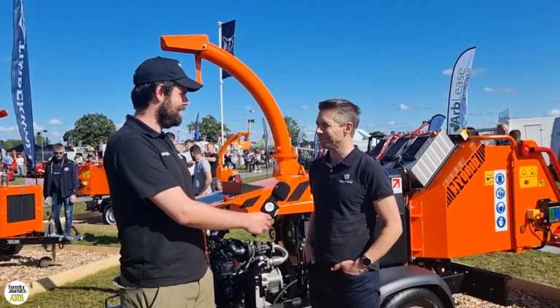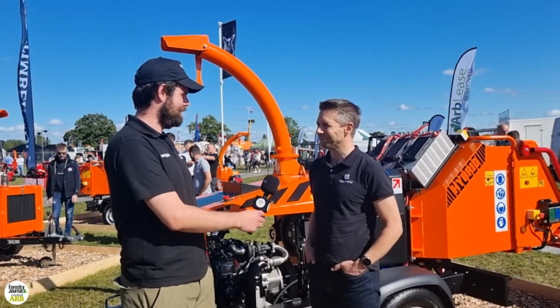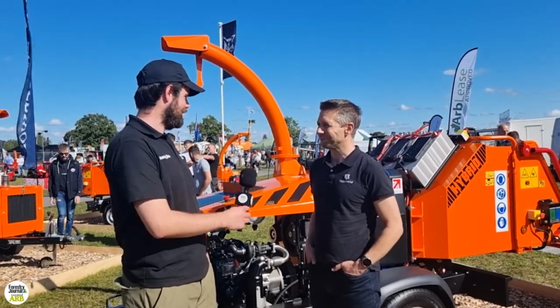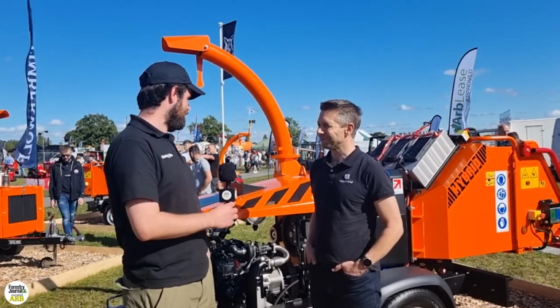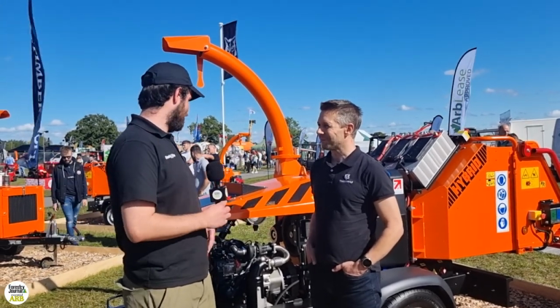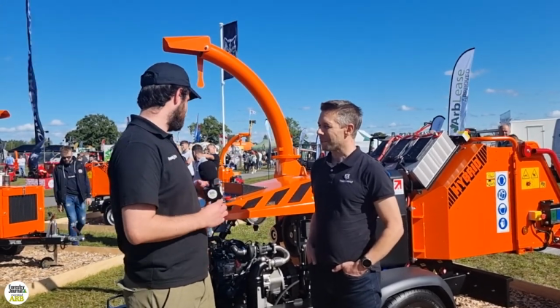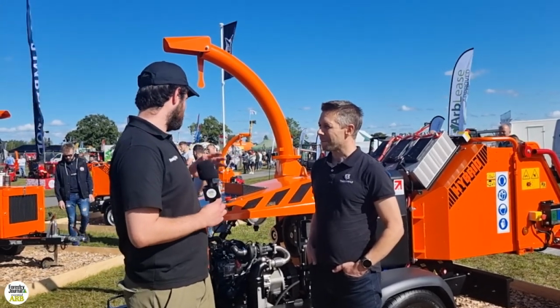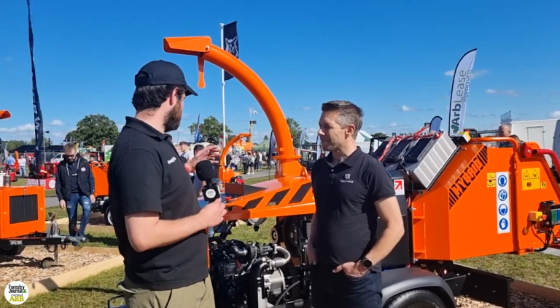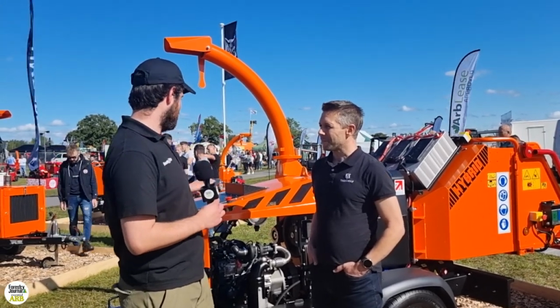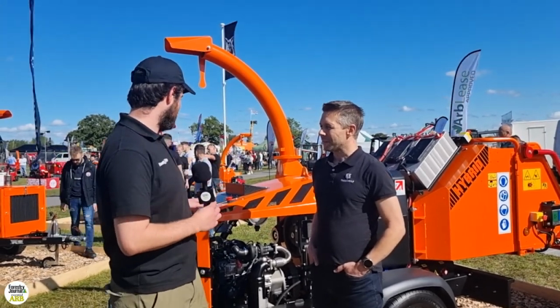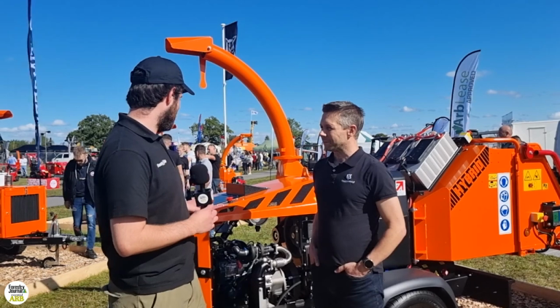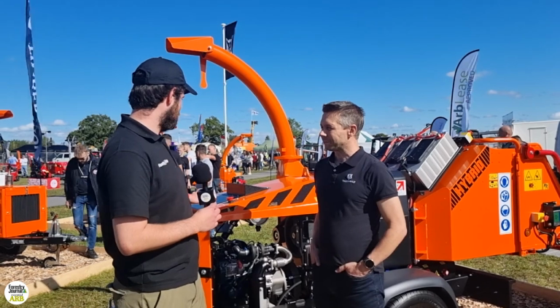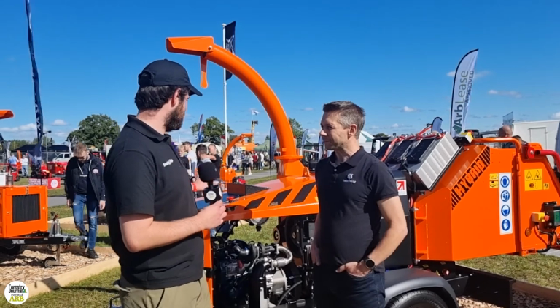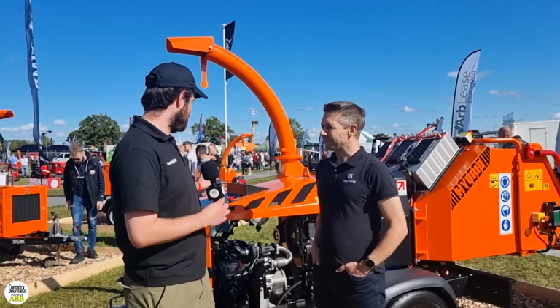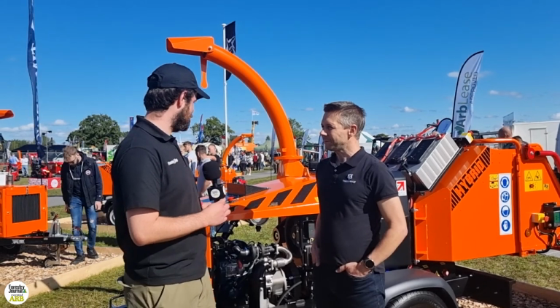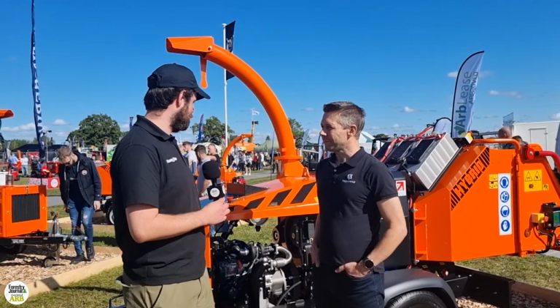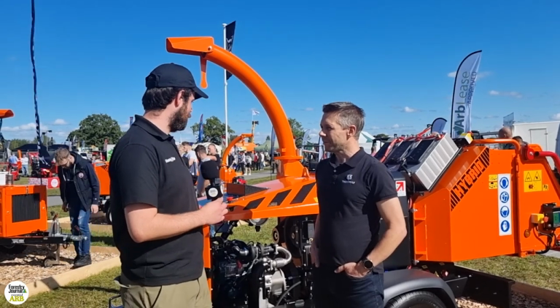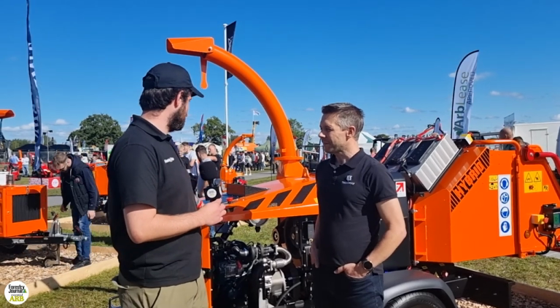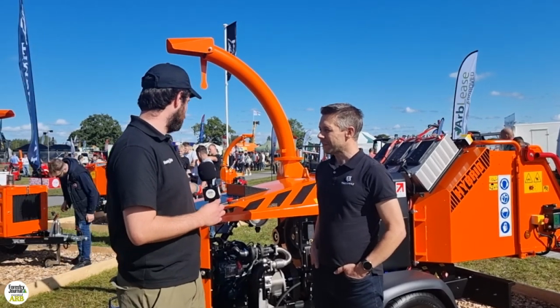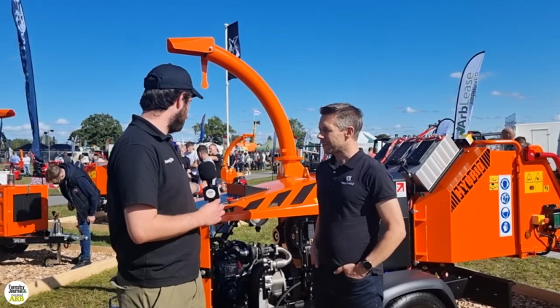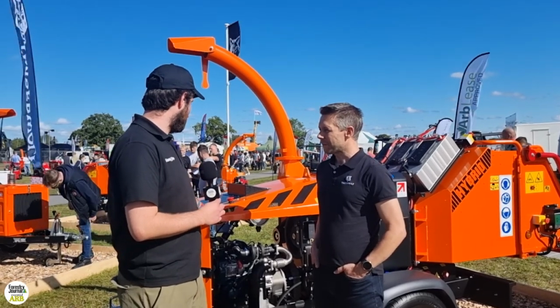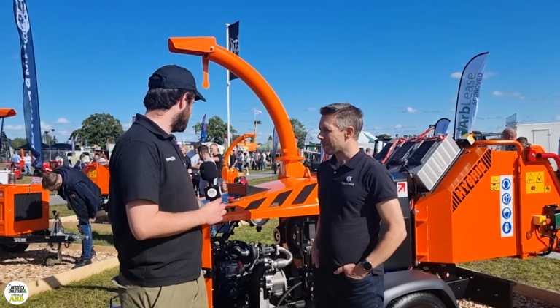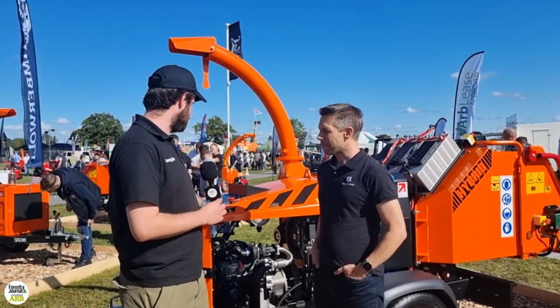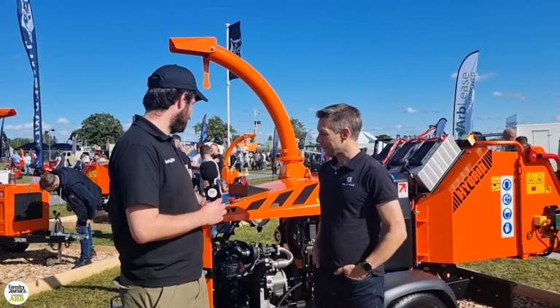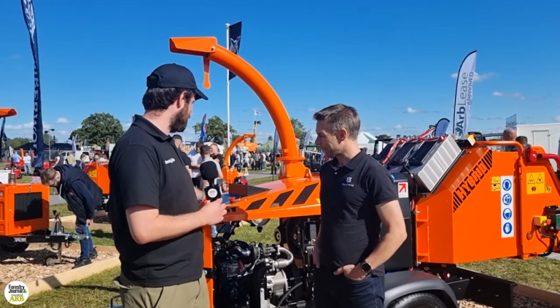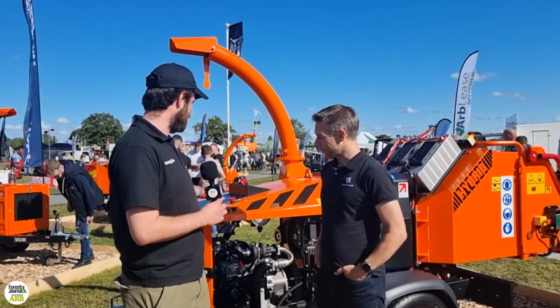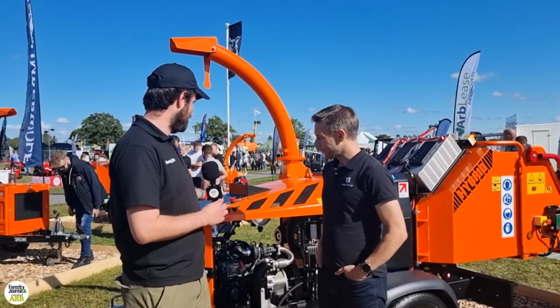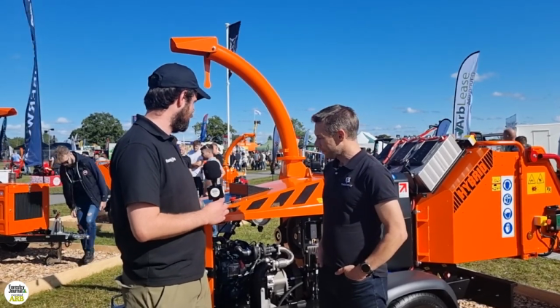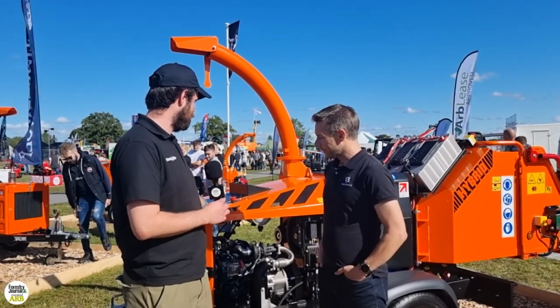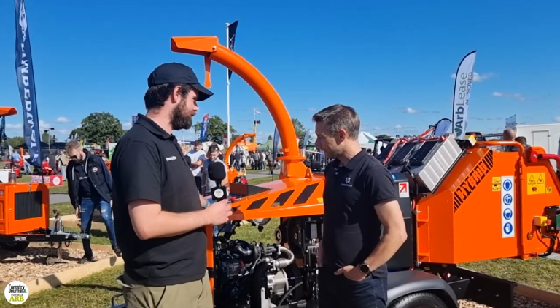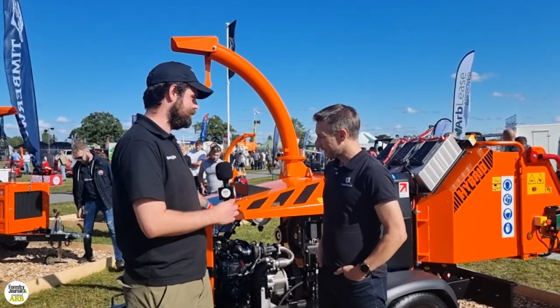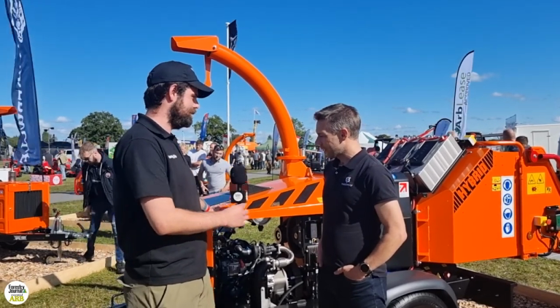Well, this is obviously the main event — the hybrid. Can you just talk me through this? What is this machine we're looking at?